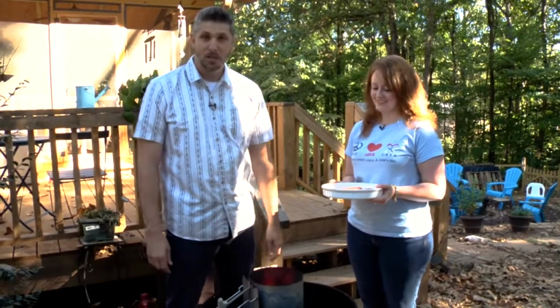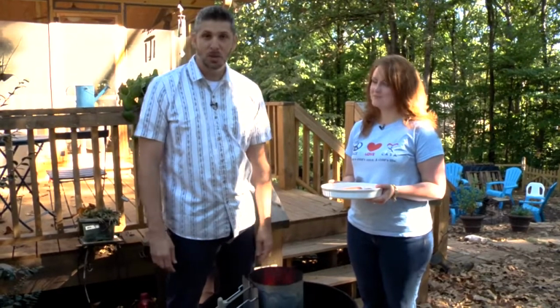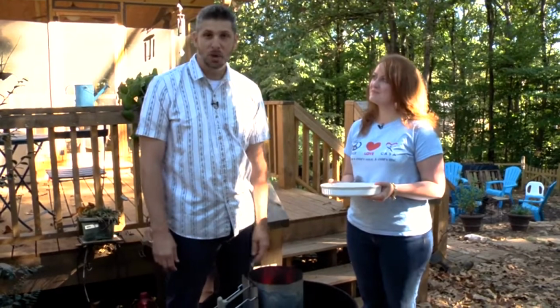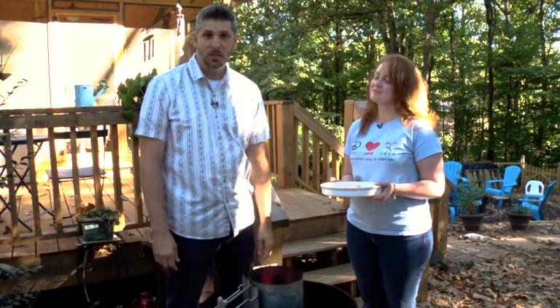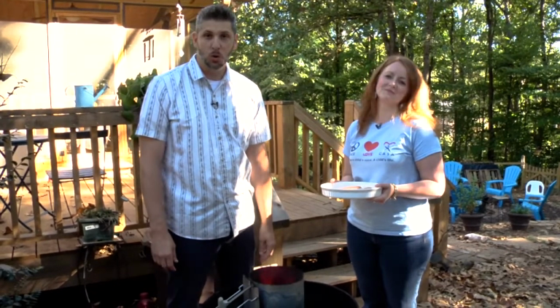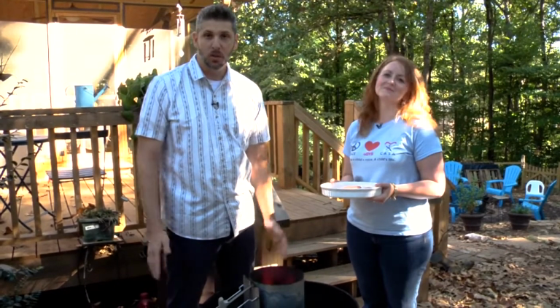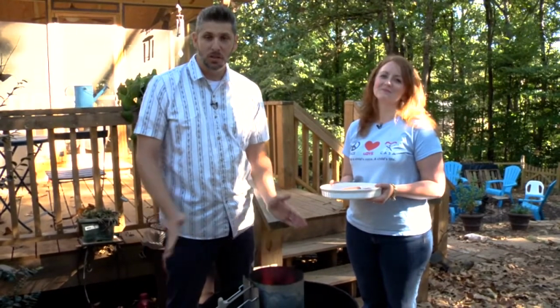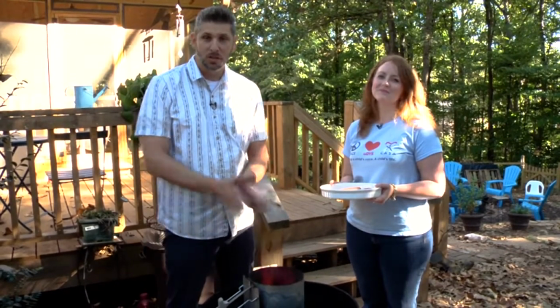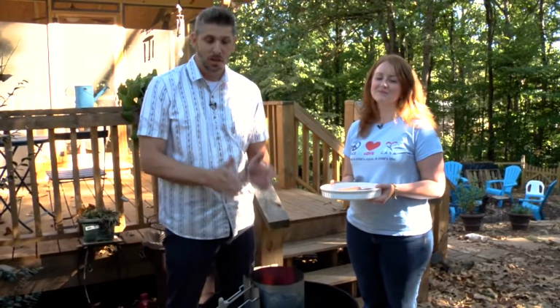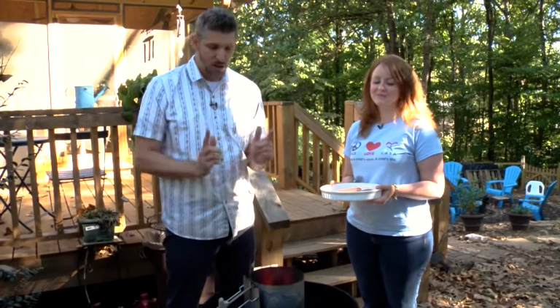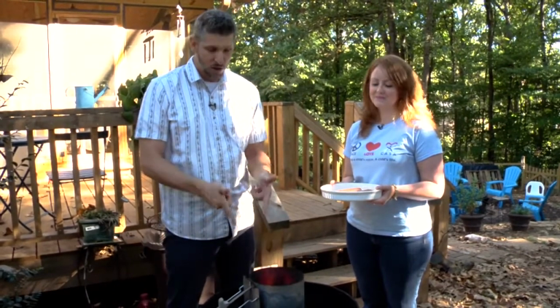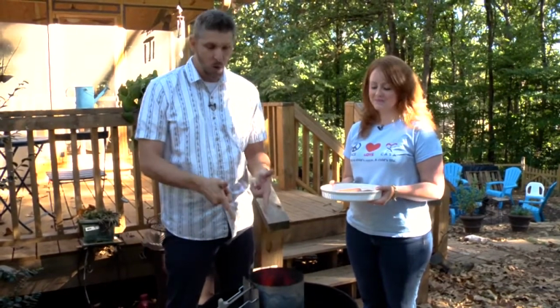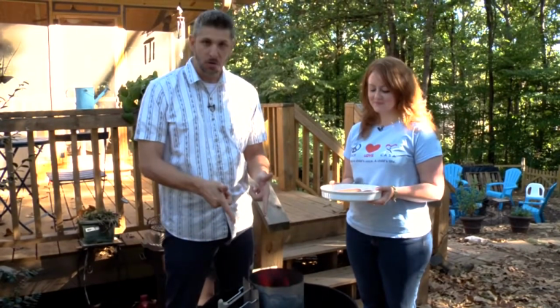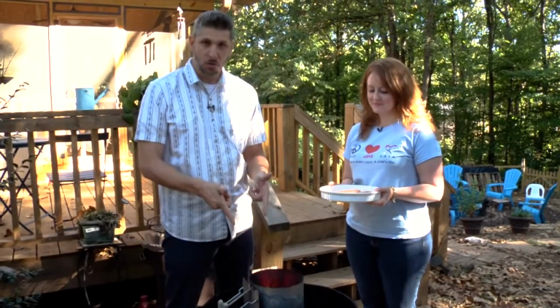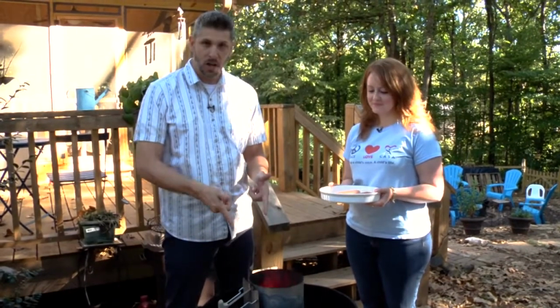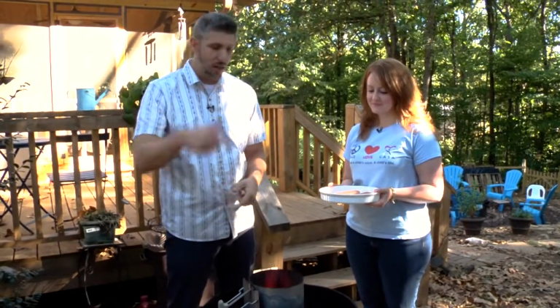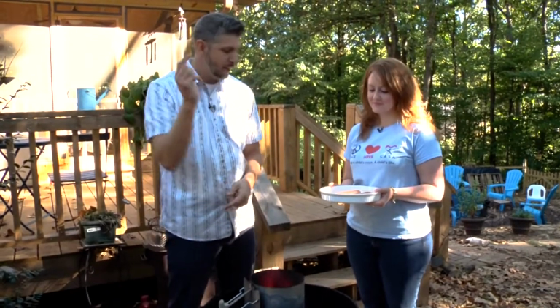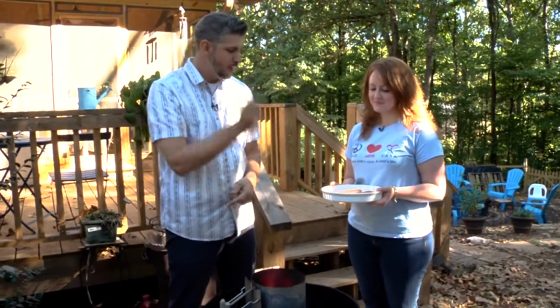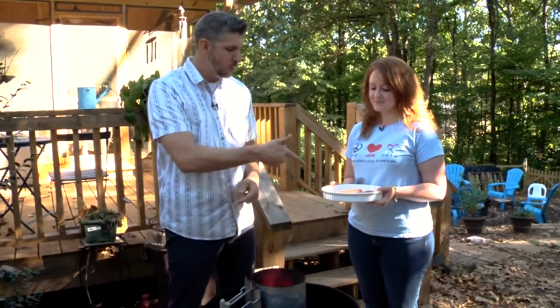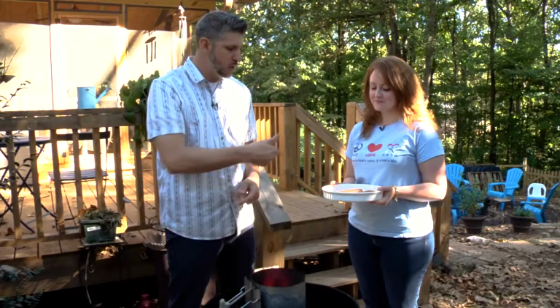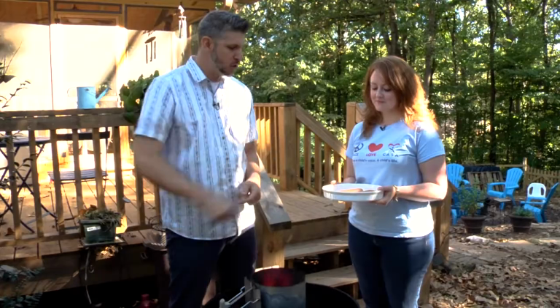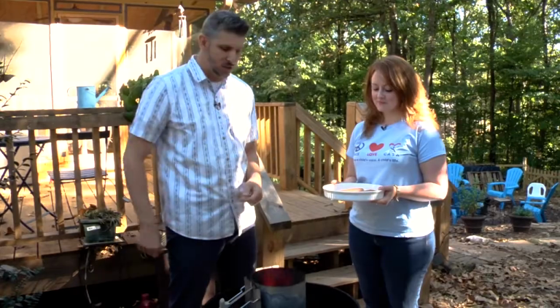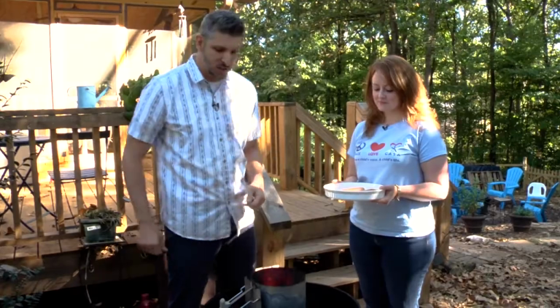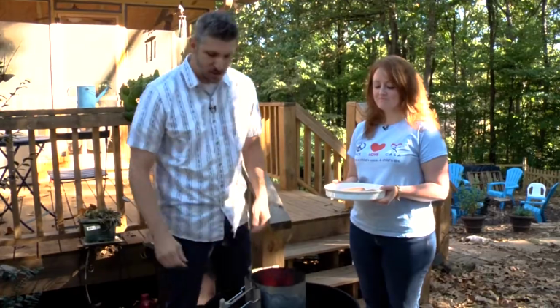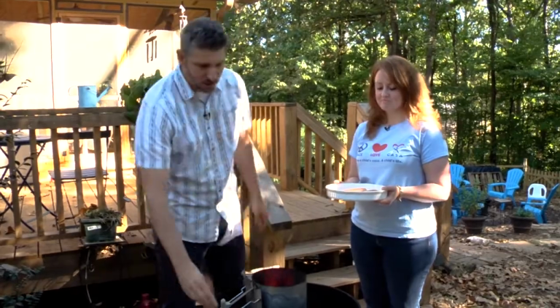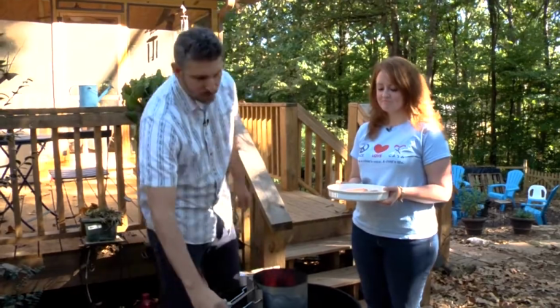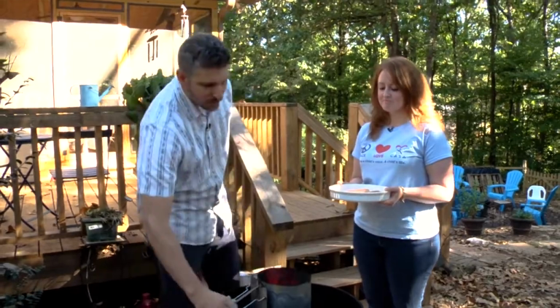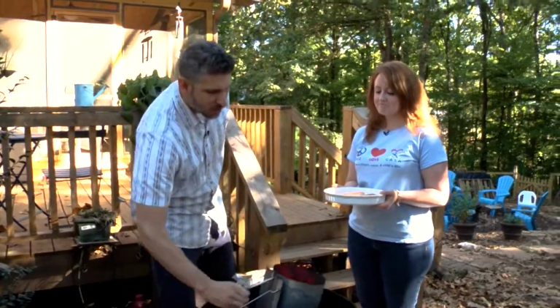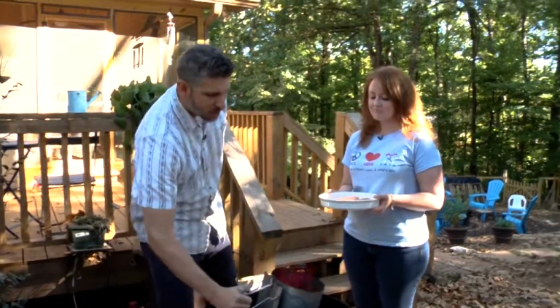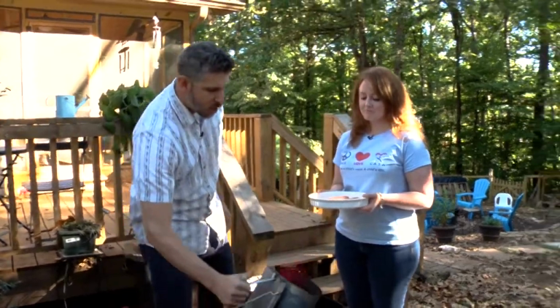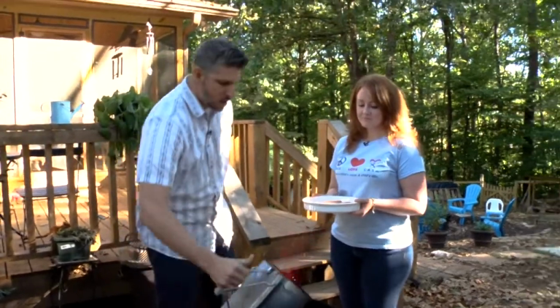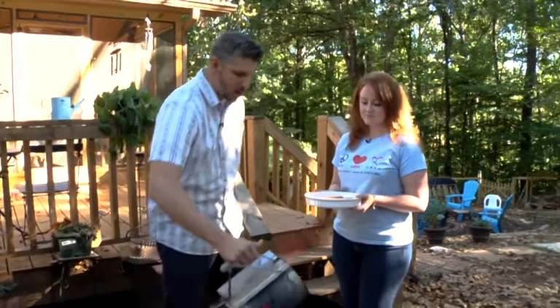We're at the grill, coals are ready, fish is seasoned — it's go time.